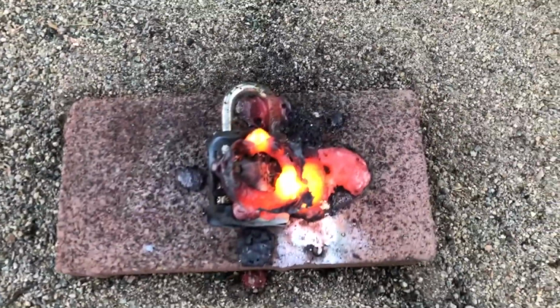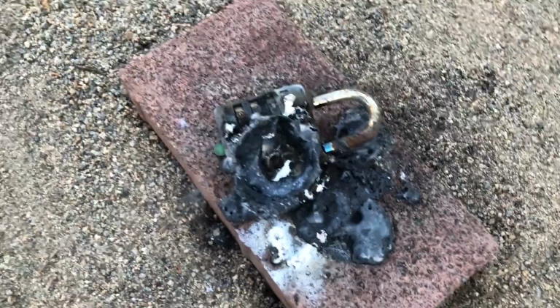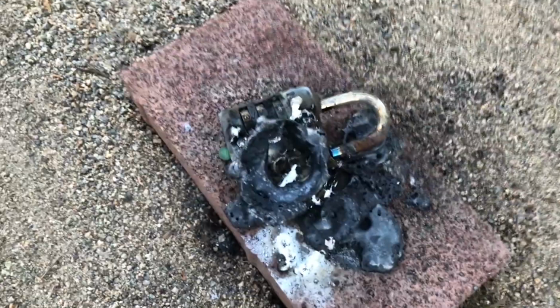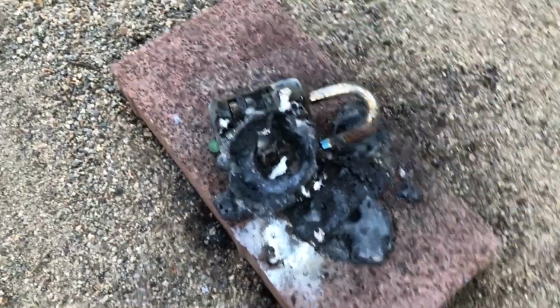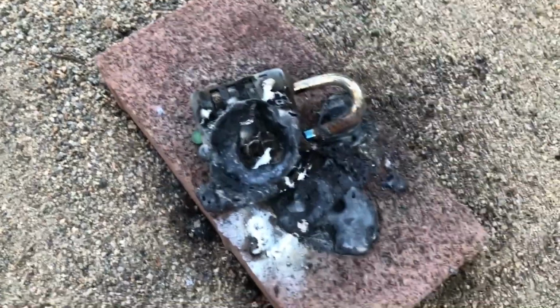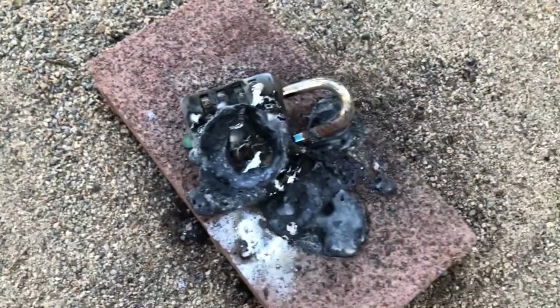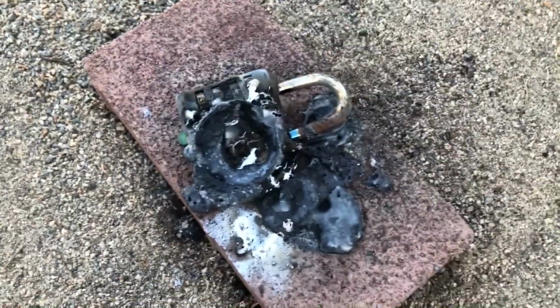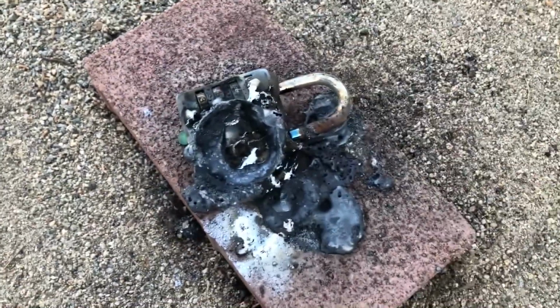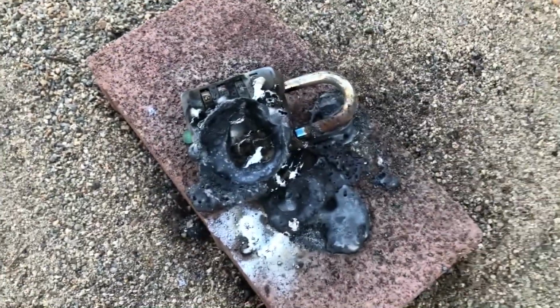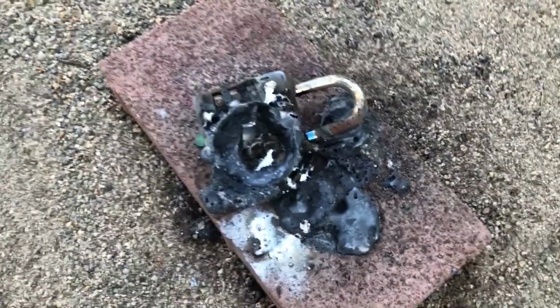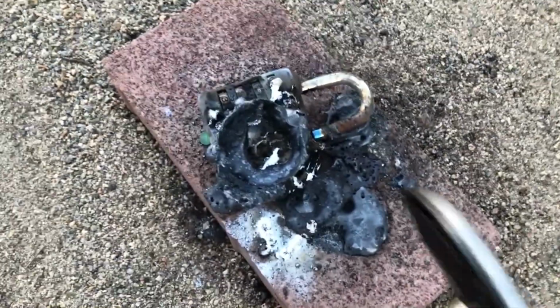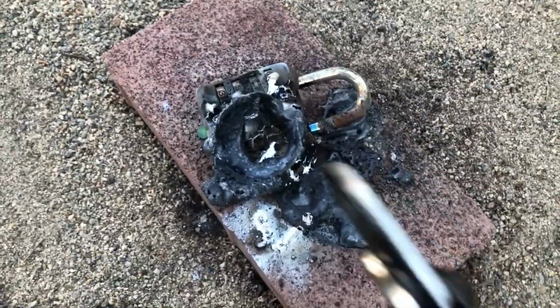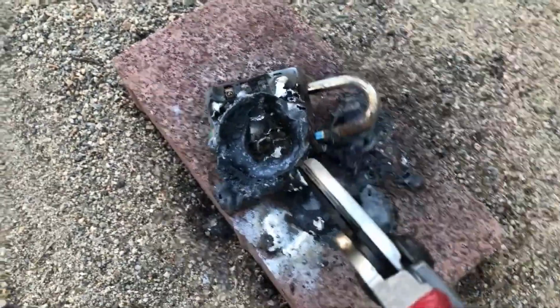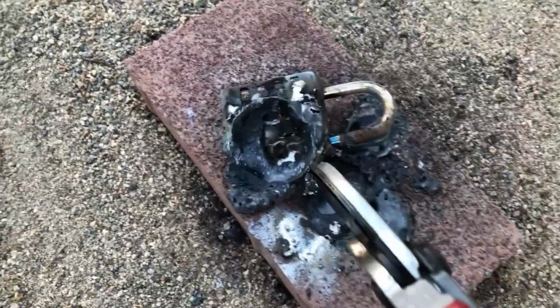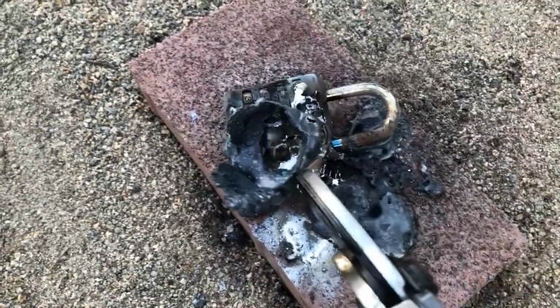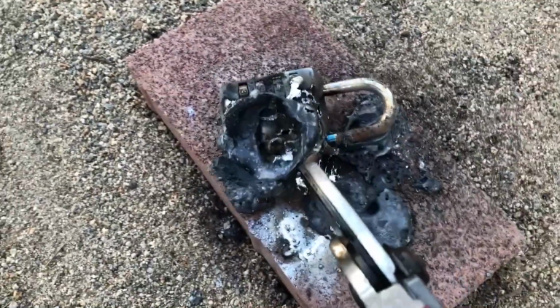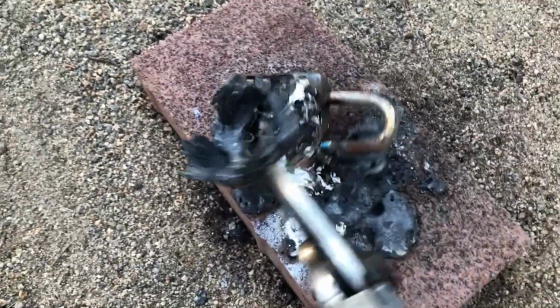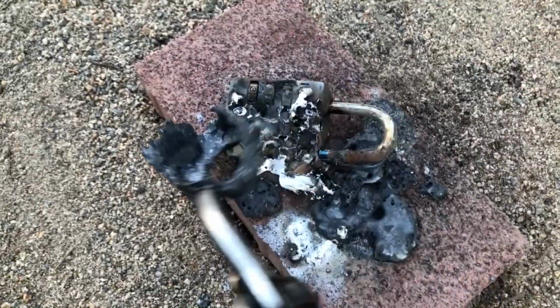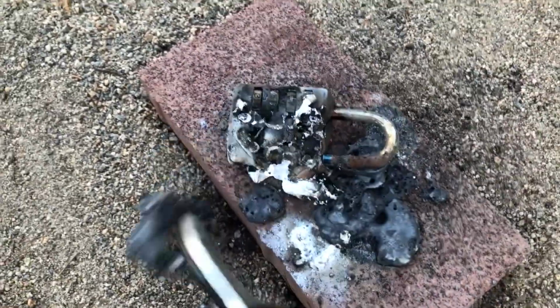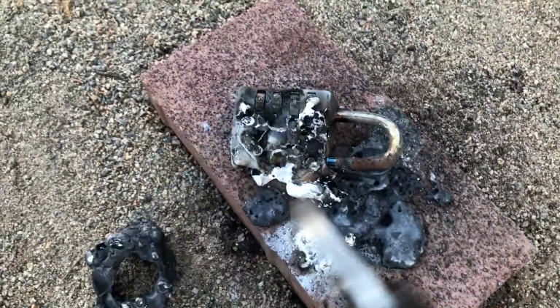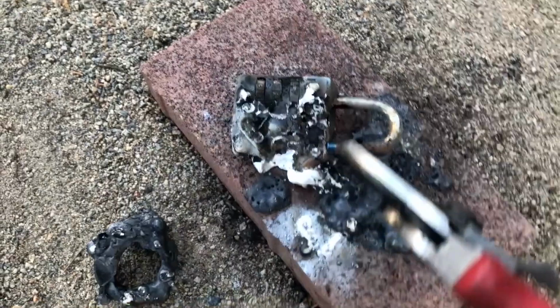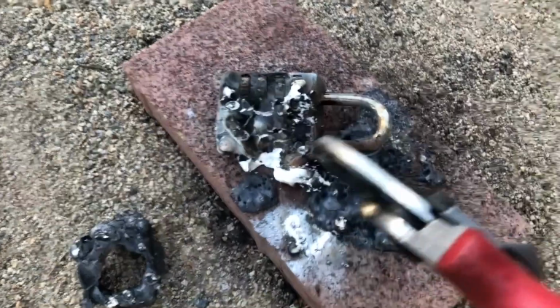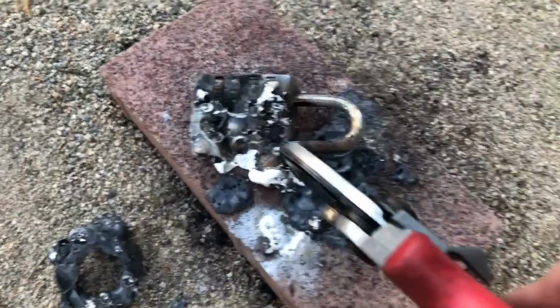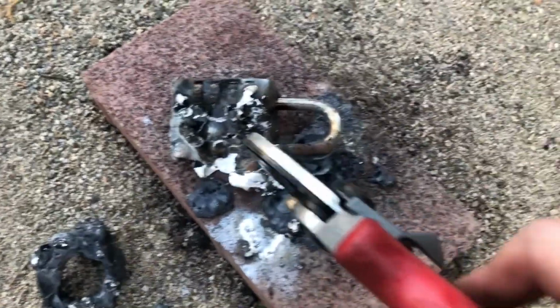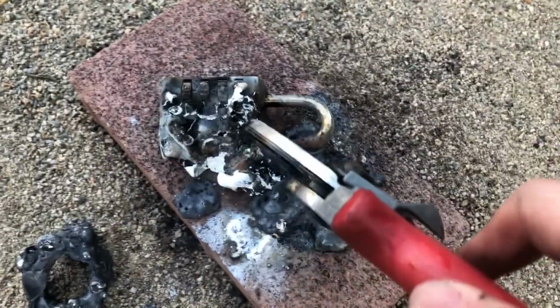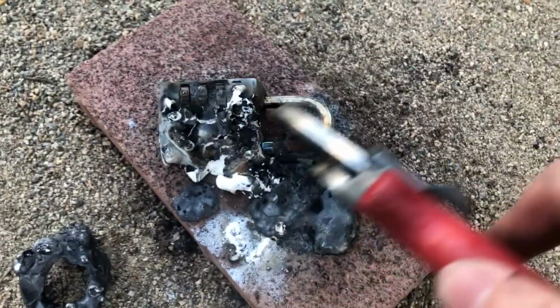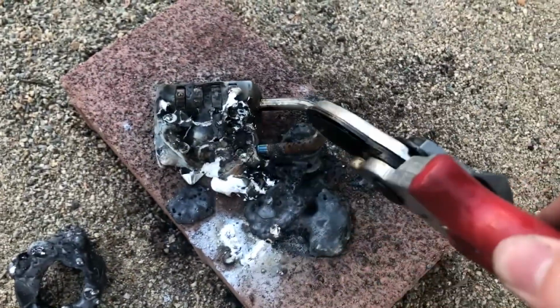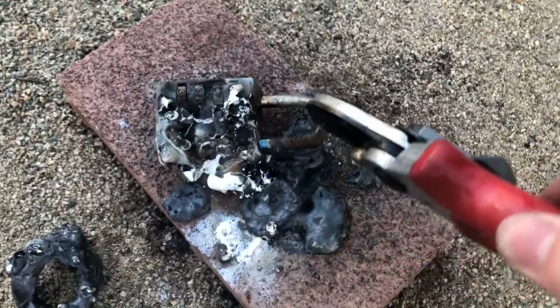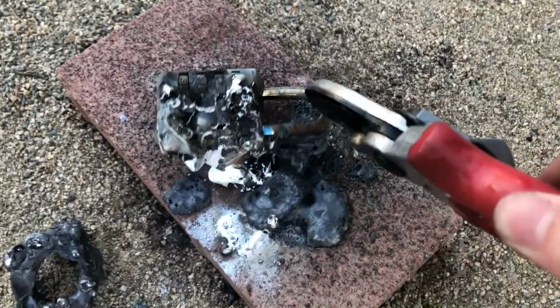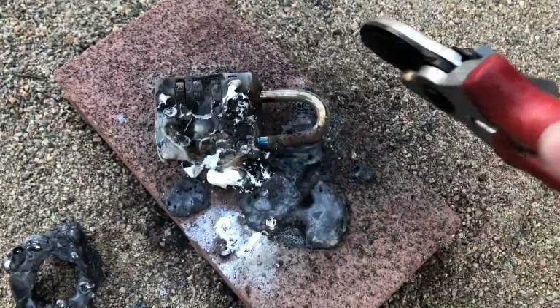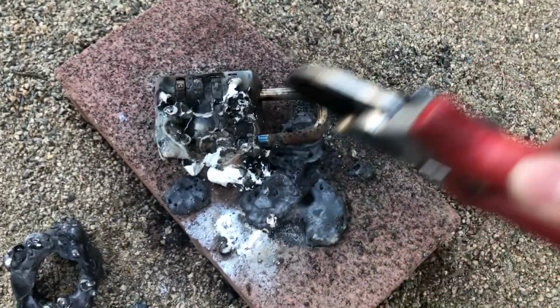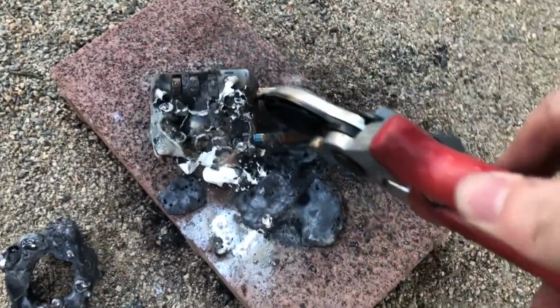As you can see, an aluminum lock really struggles against thermite — it's completely melted.